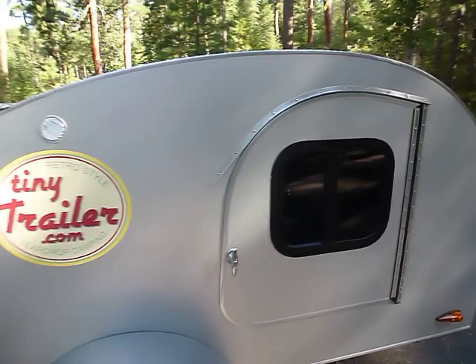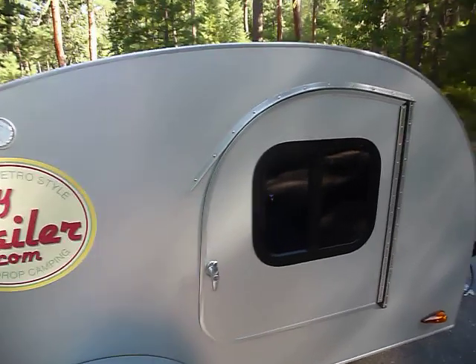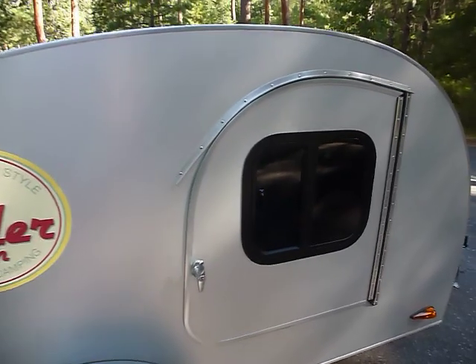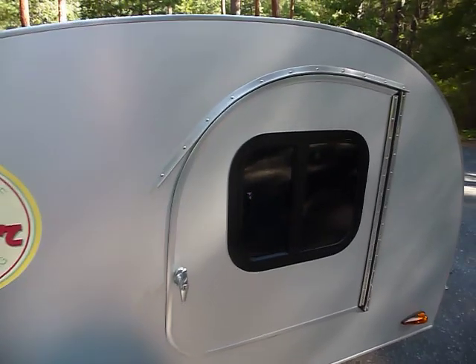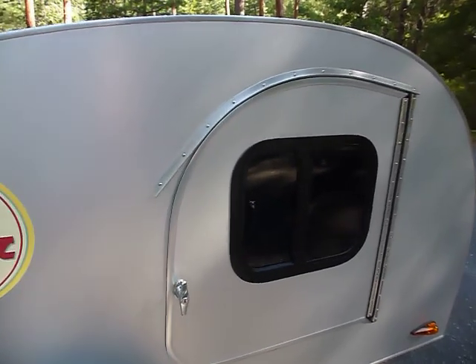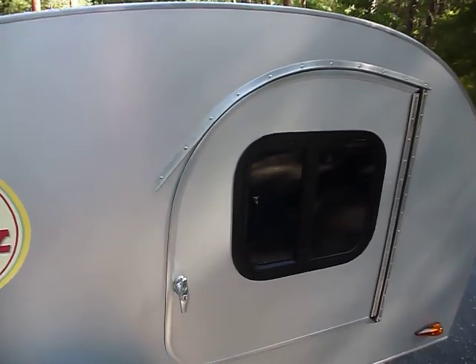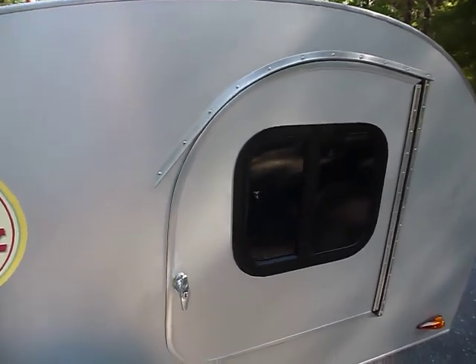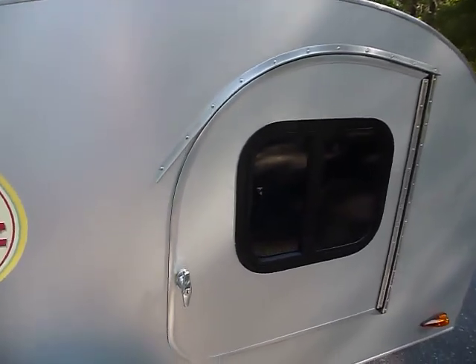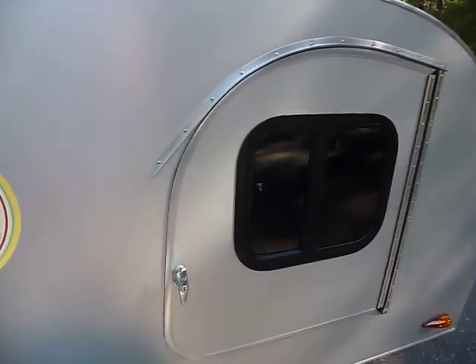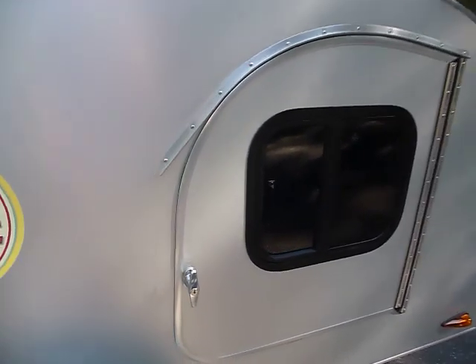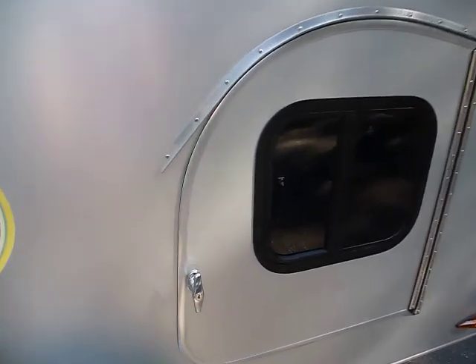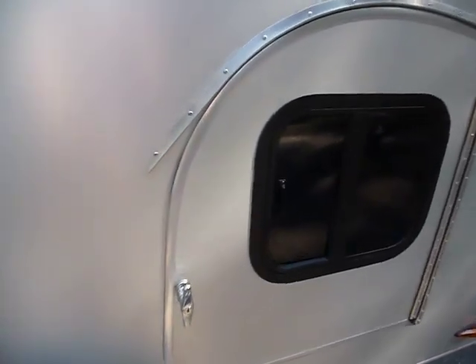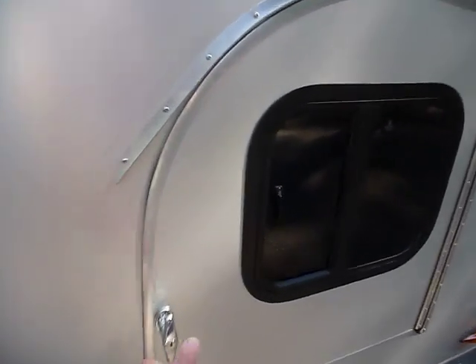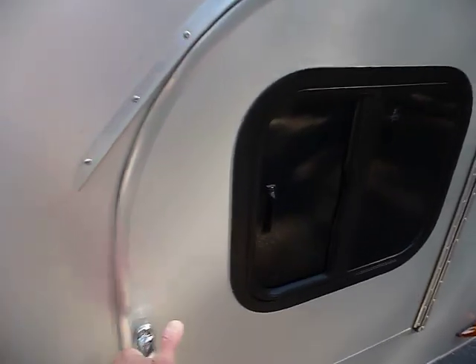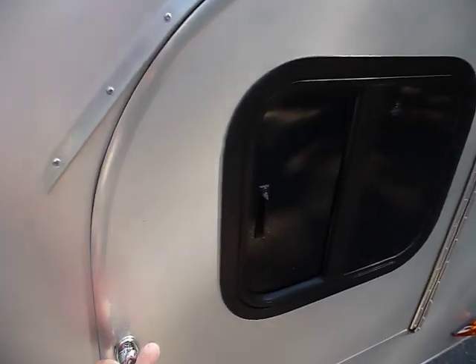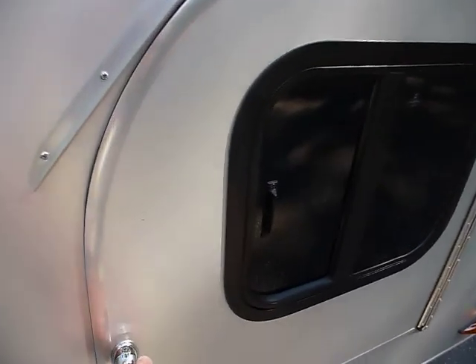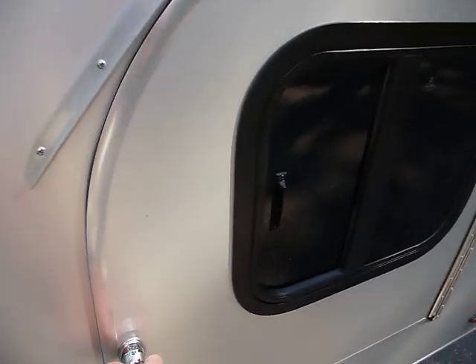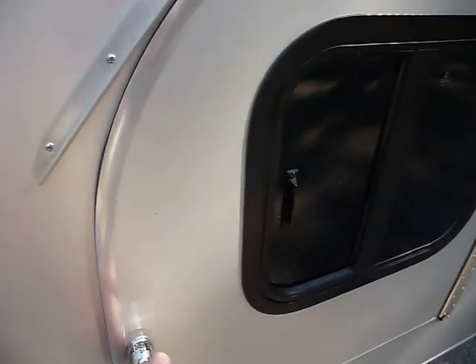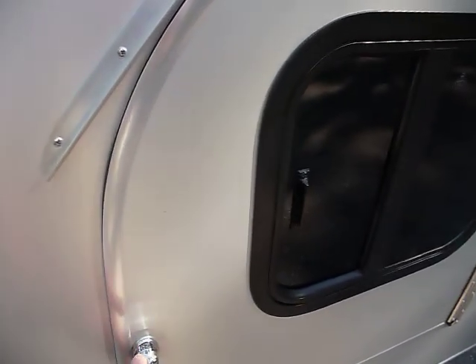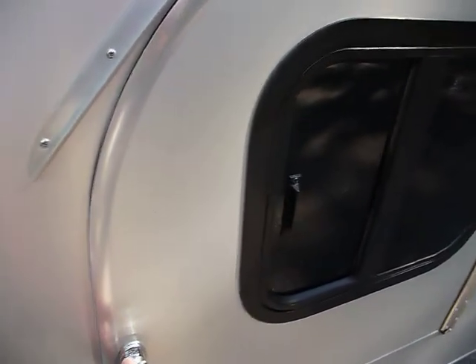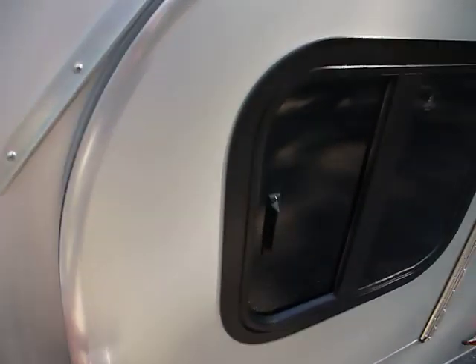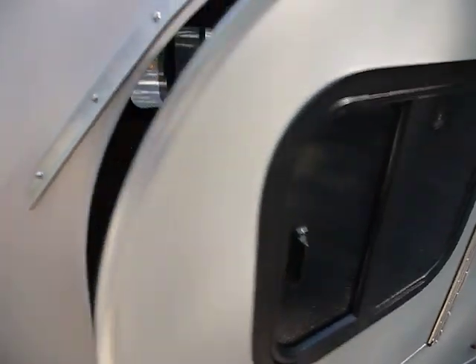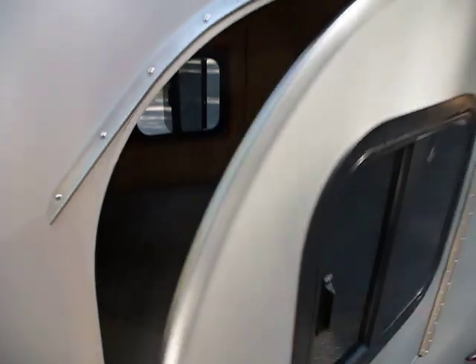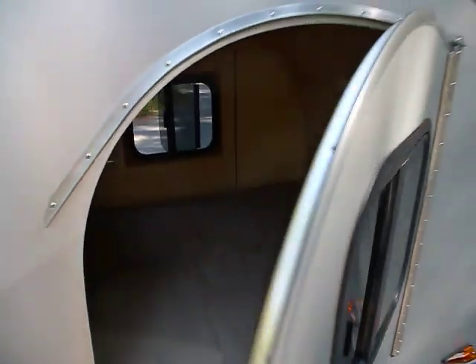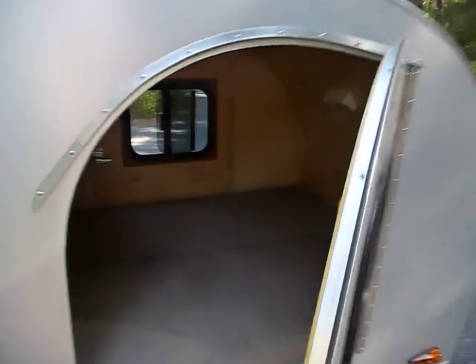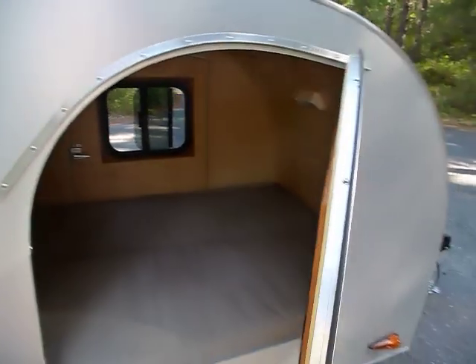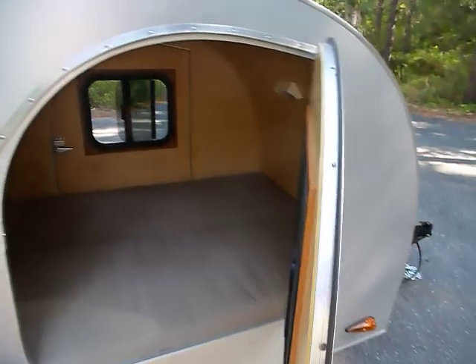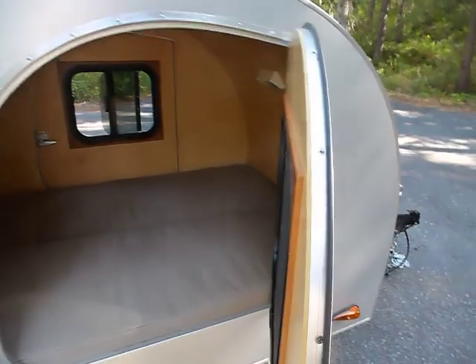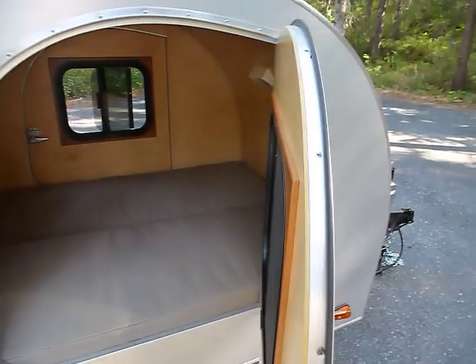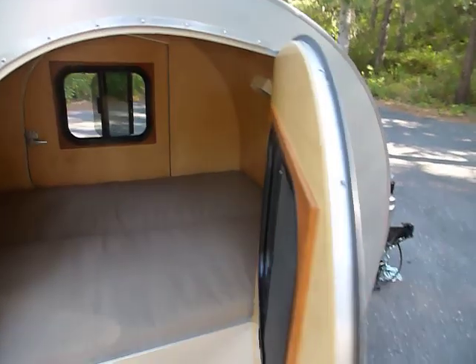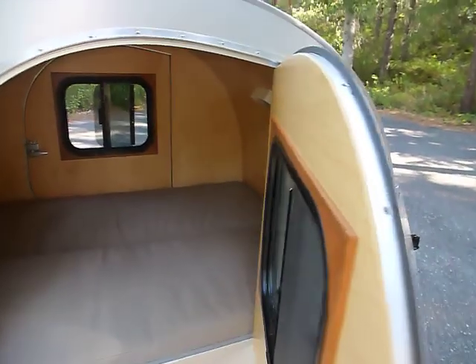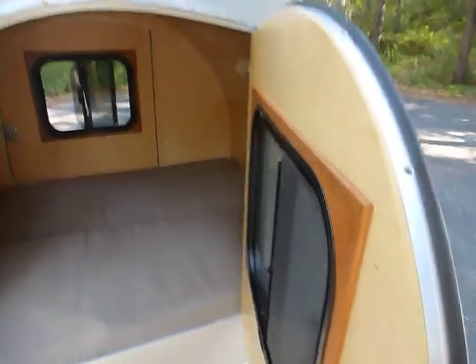The Tiny Trailer comes with two doors, so you don't have to crawl over your mate at night to get in and out of the trailer.